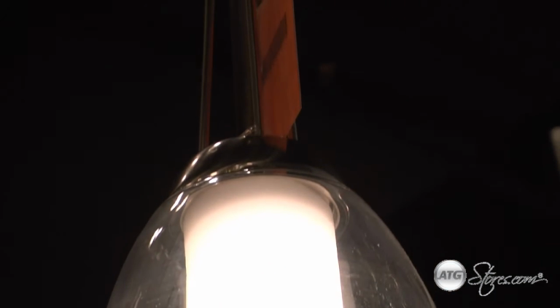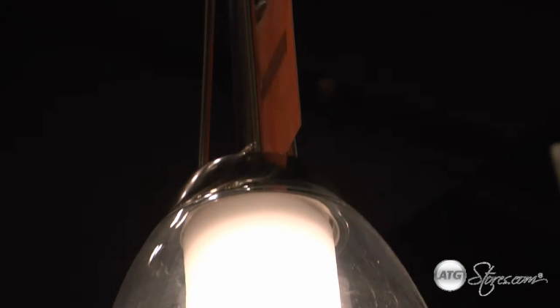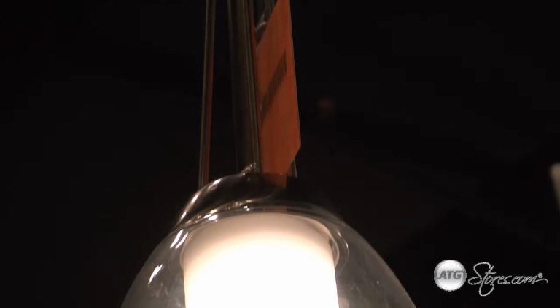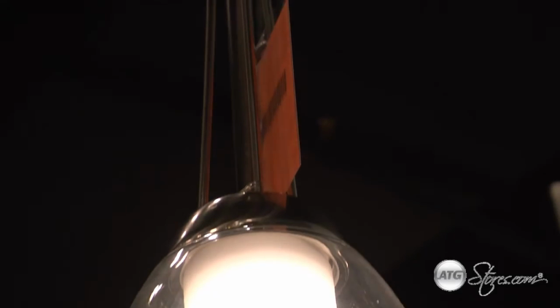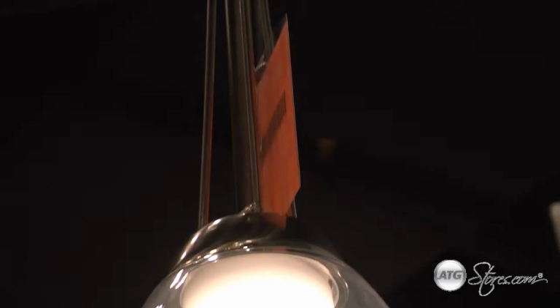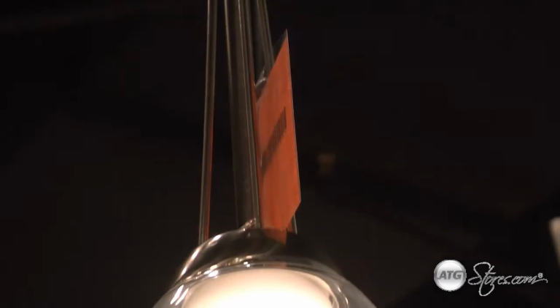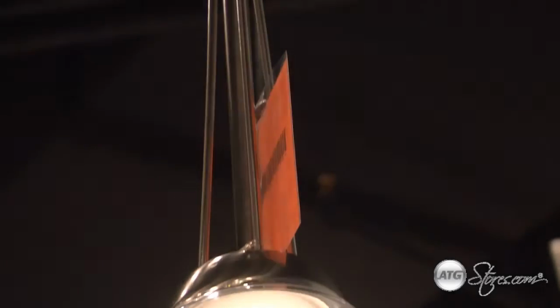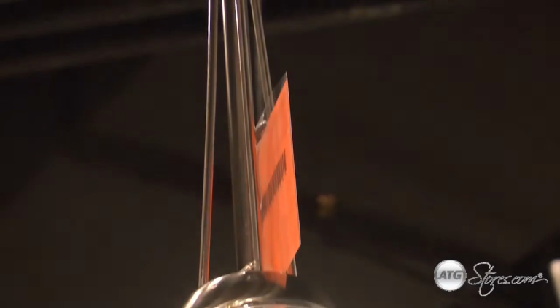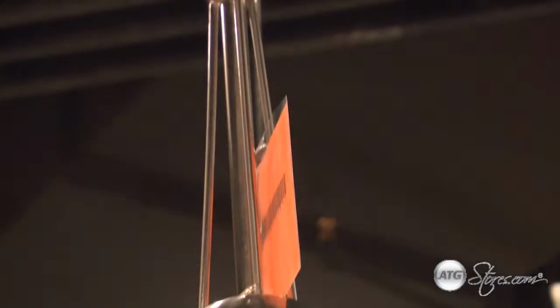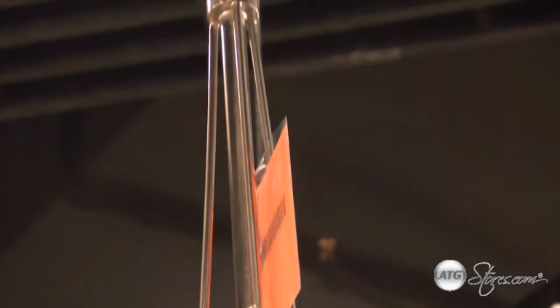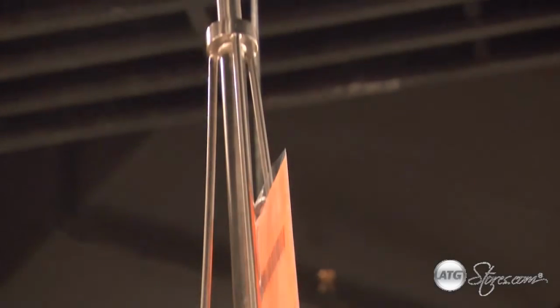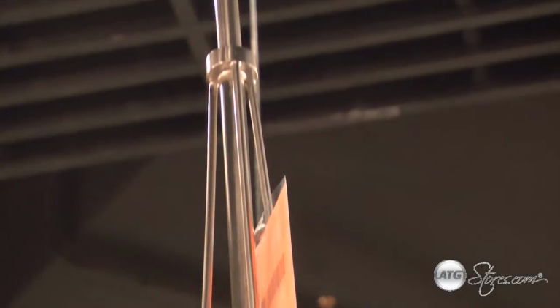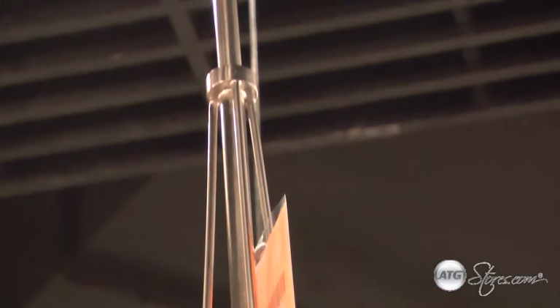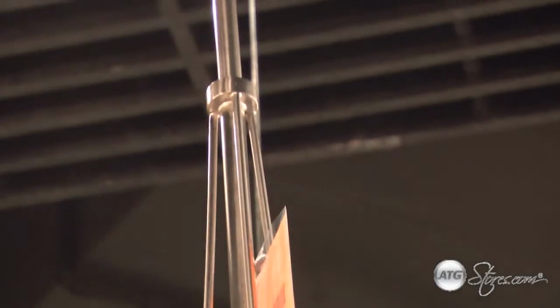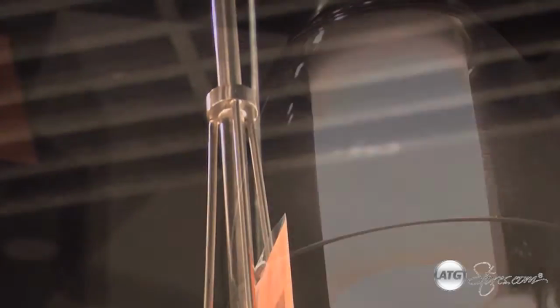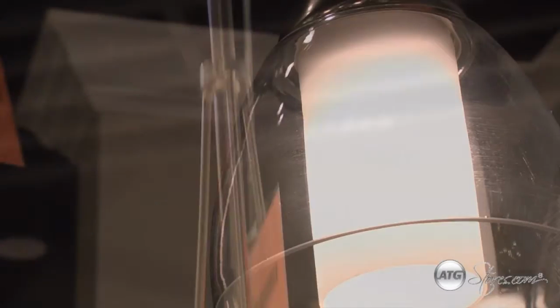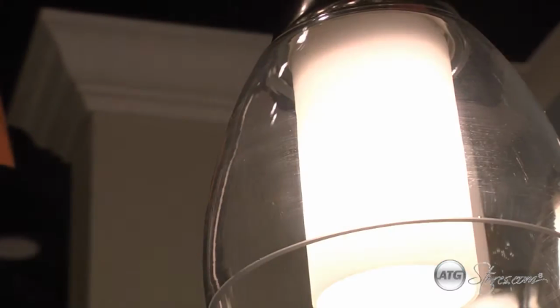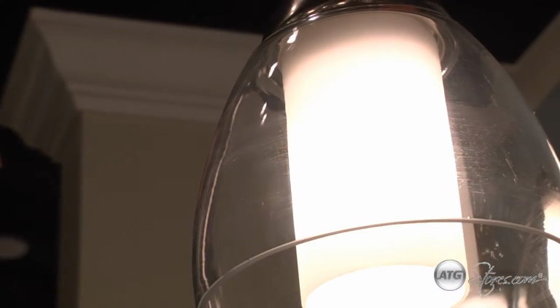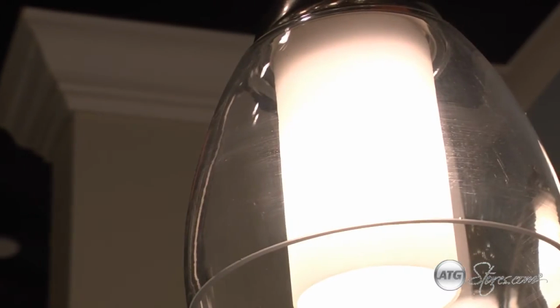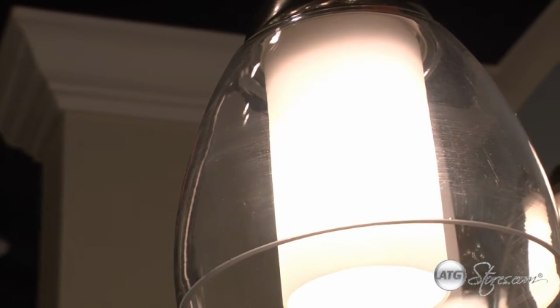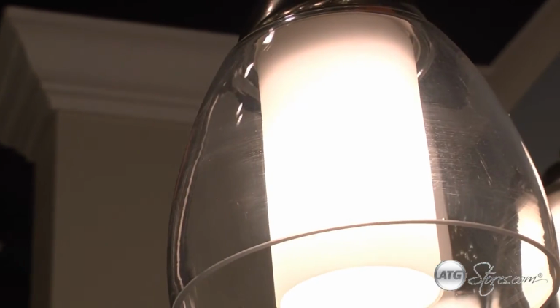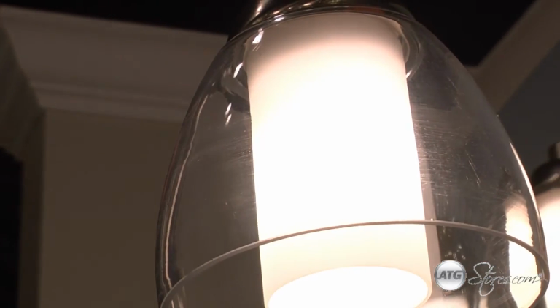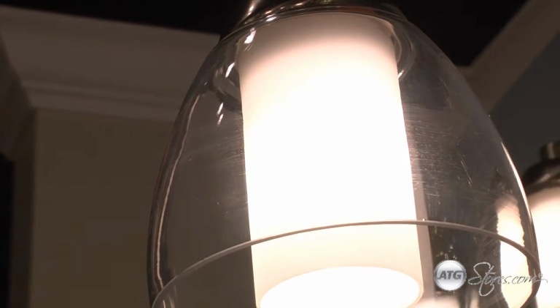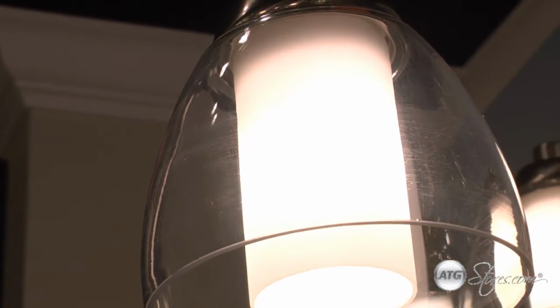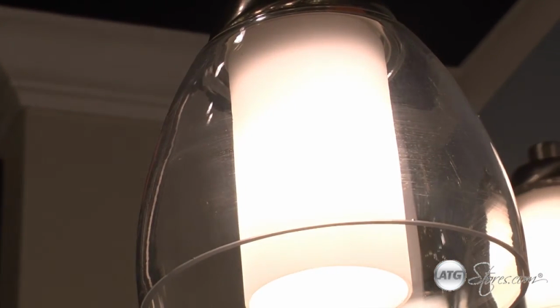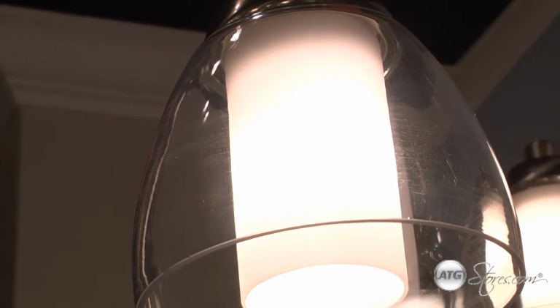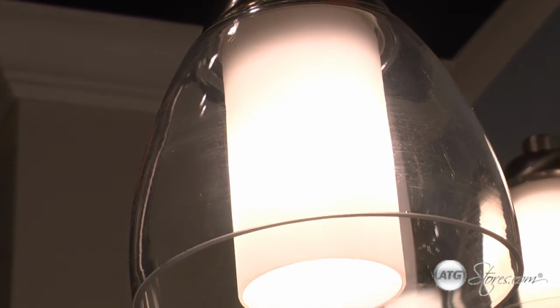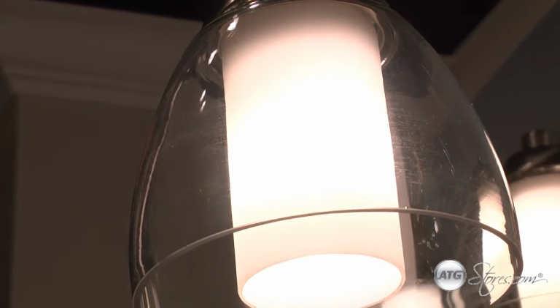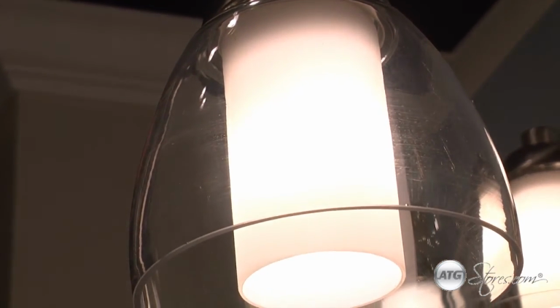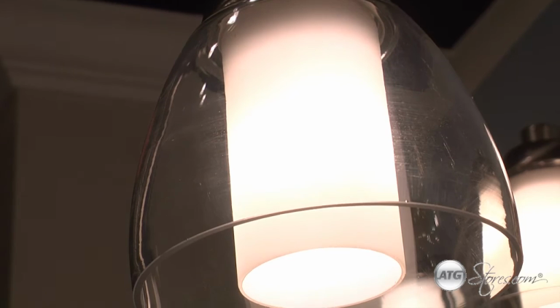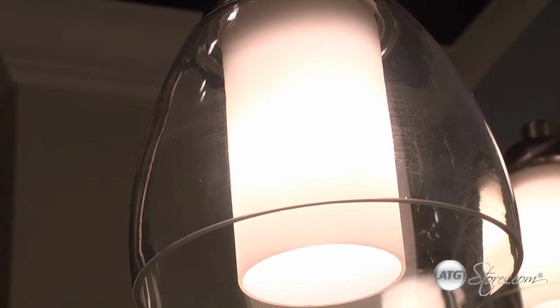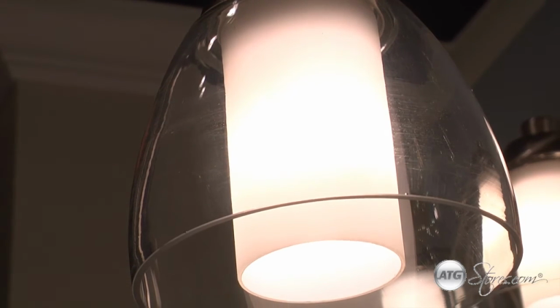This design features frosted opal glass encased in clear glass, resulting in a glamorous, multi-dimensional look.